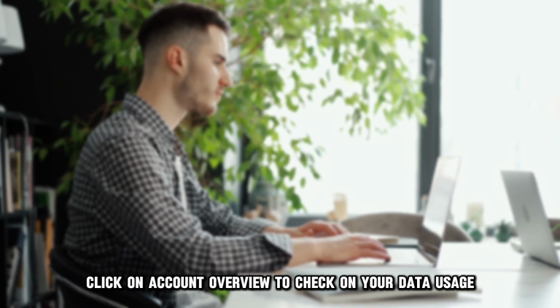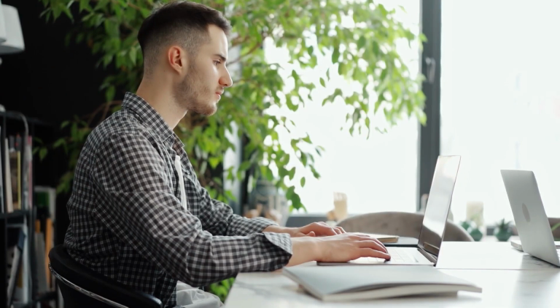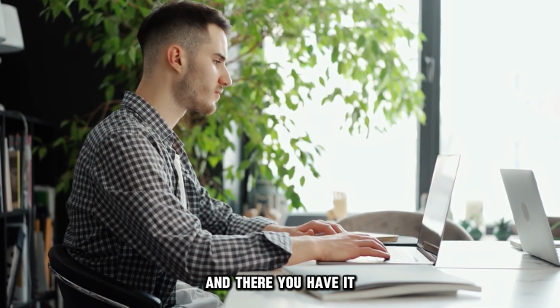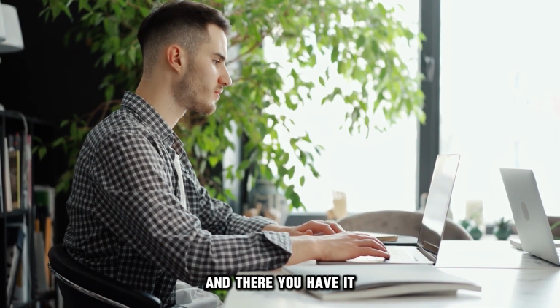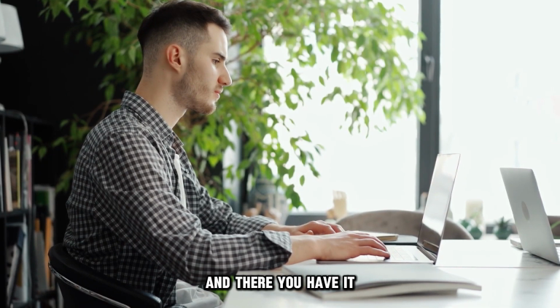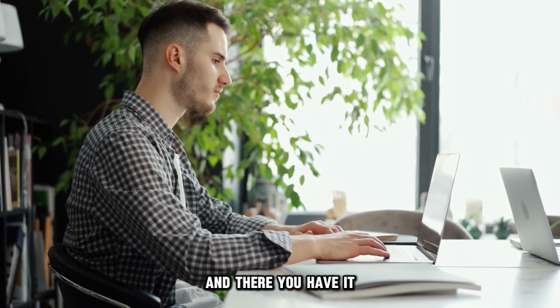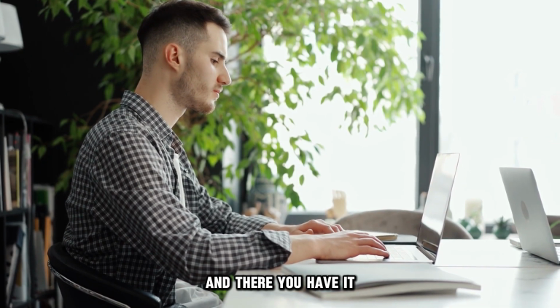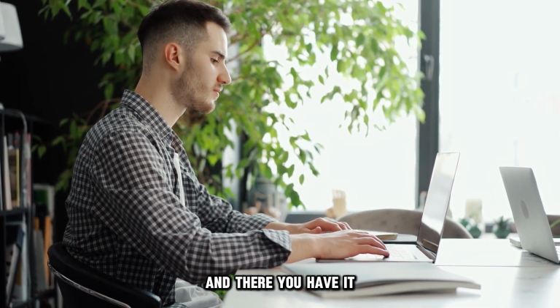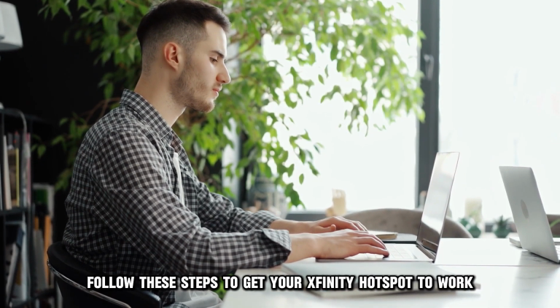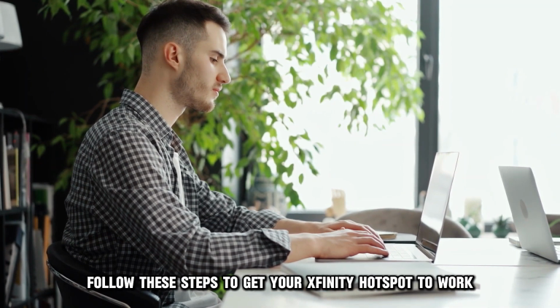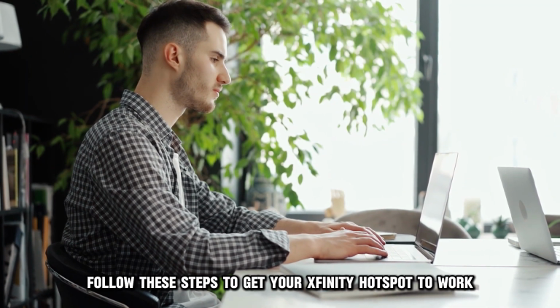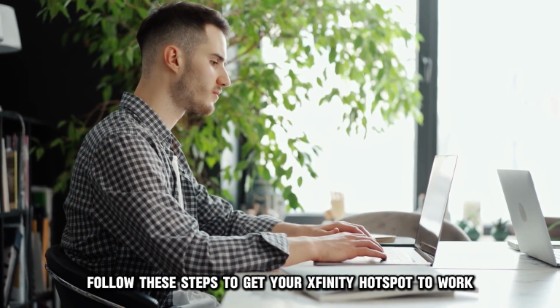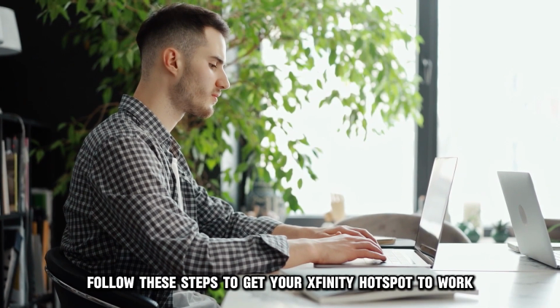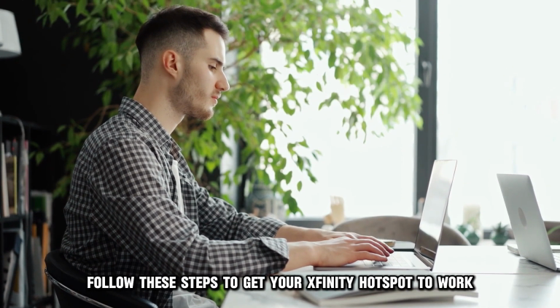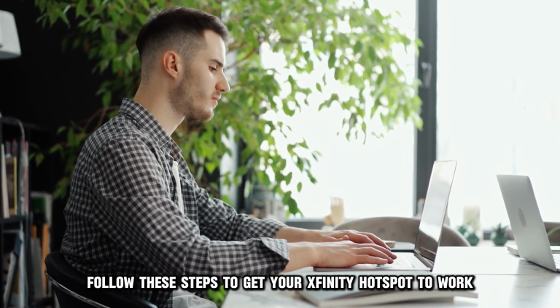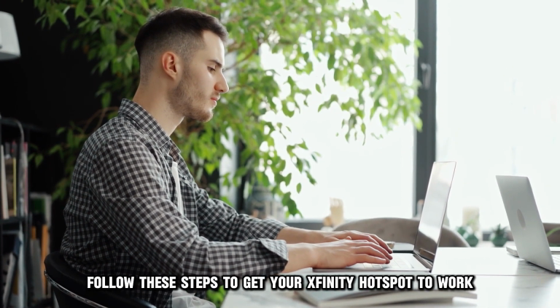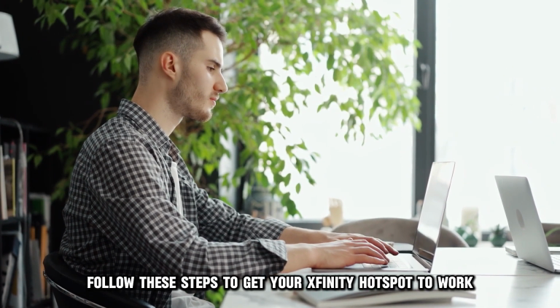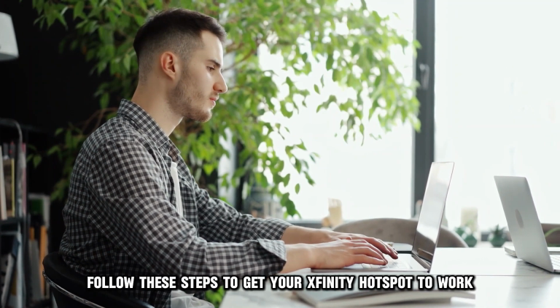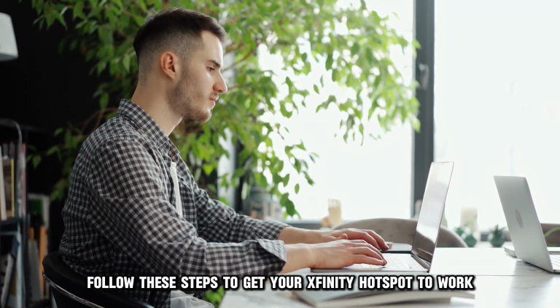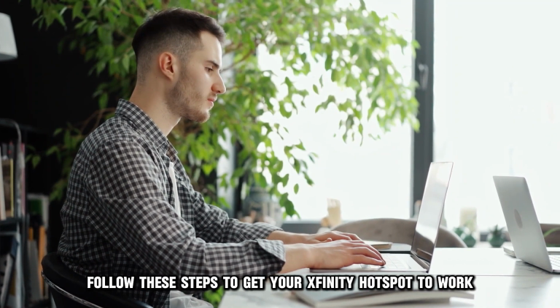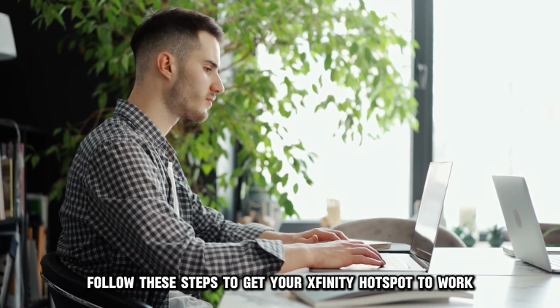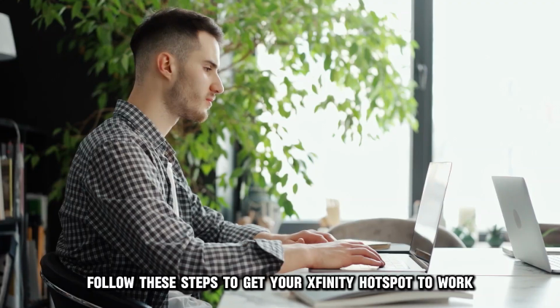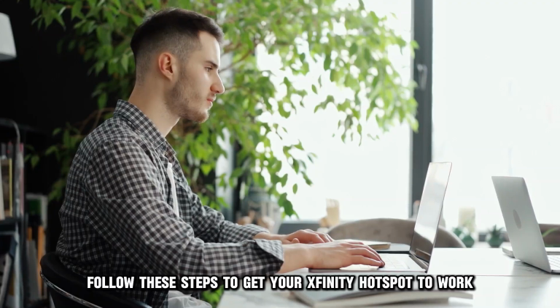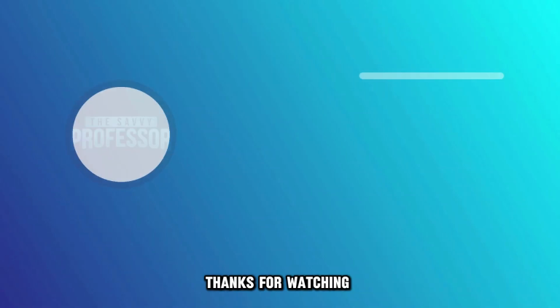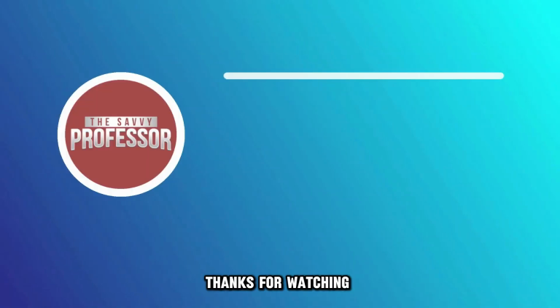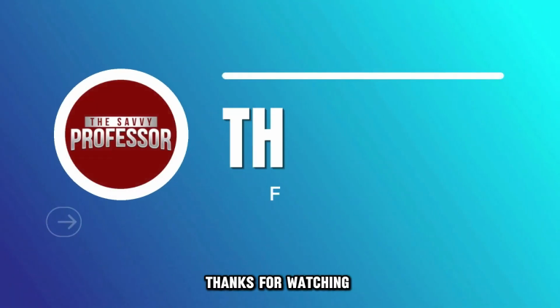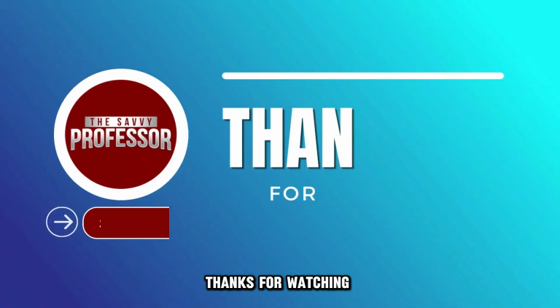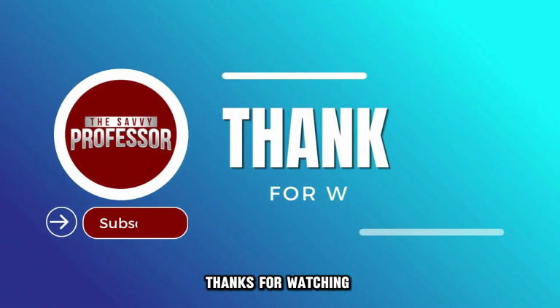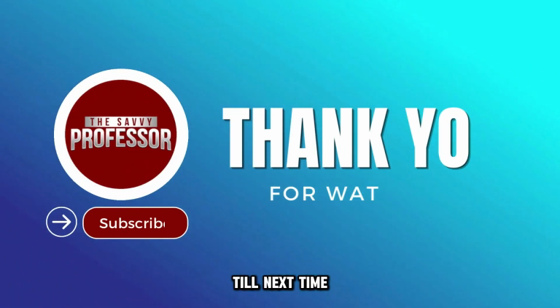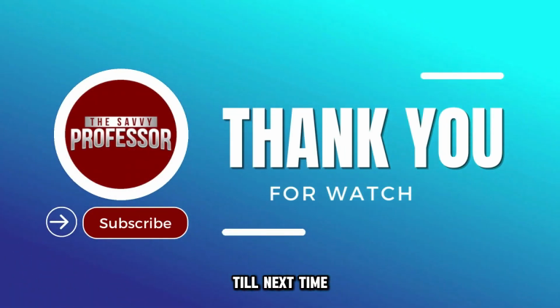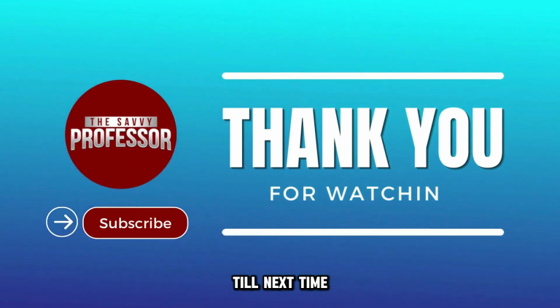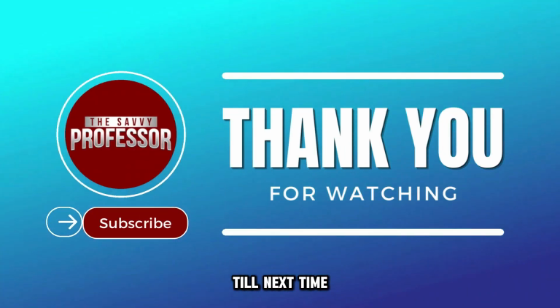And there you have it. Follow these steps to get your Xfinity hotspot to work. Thanks for watching. Till next time.